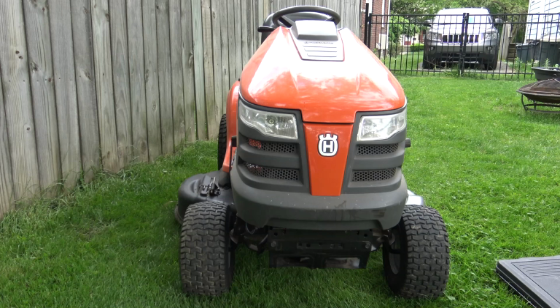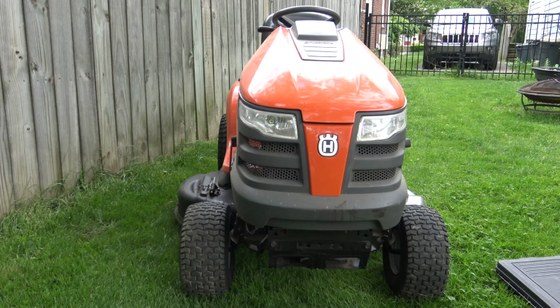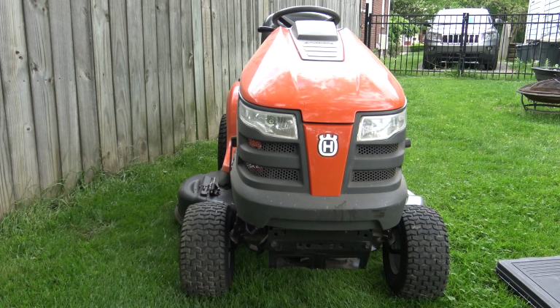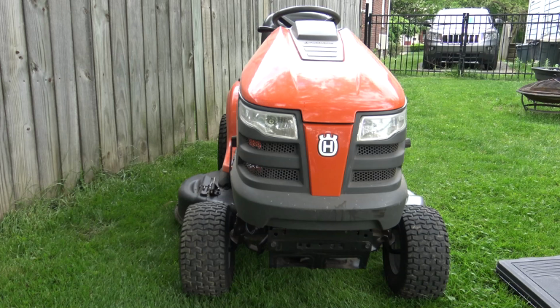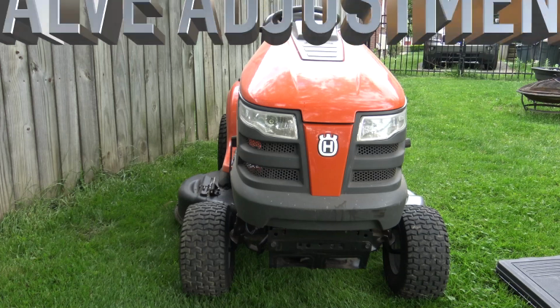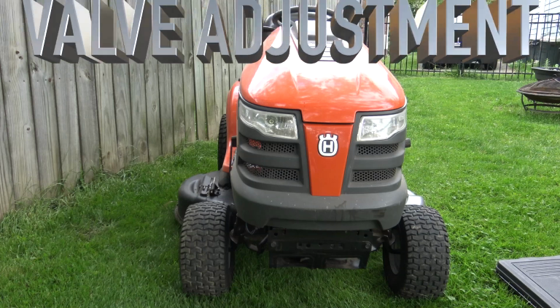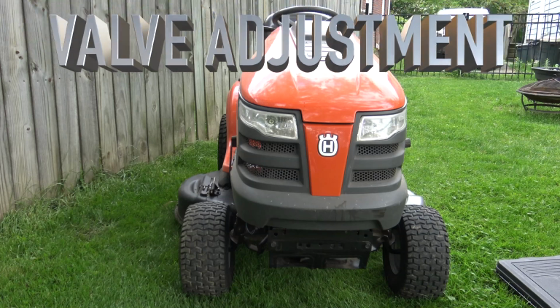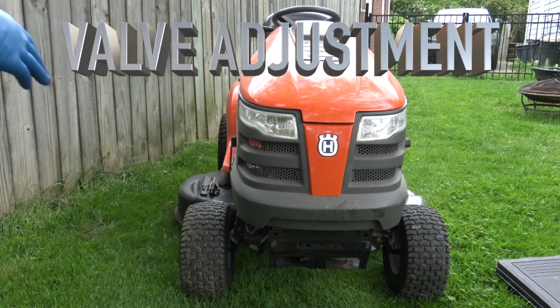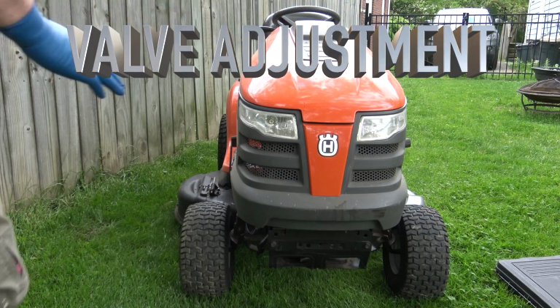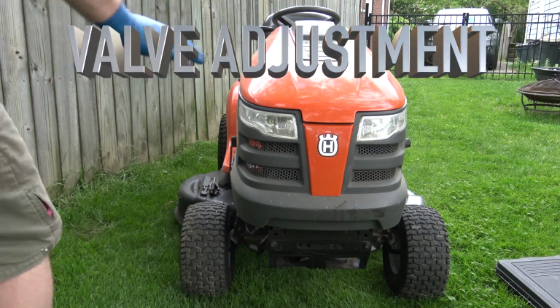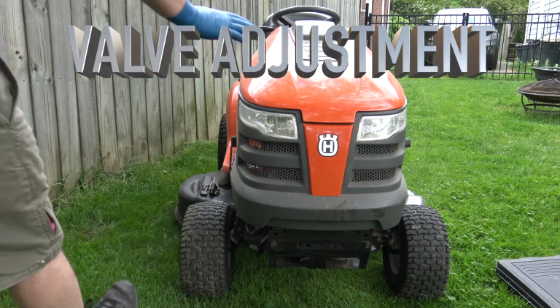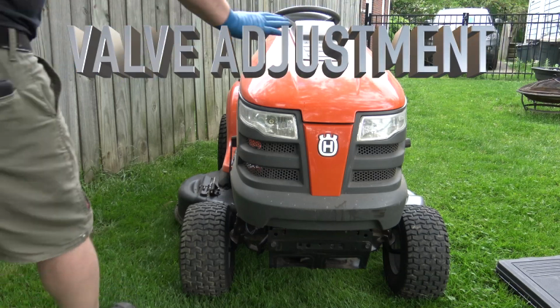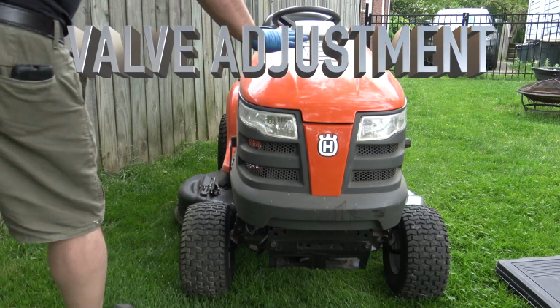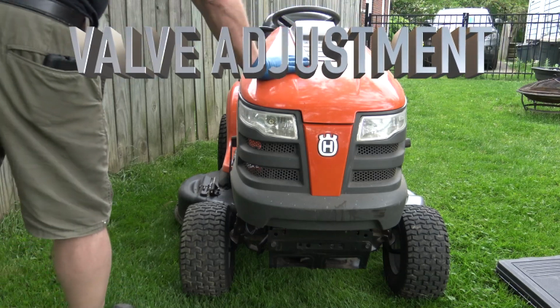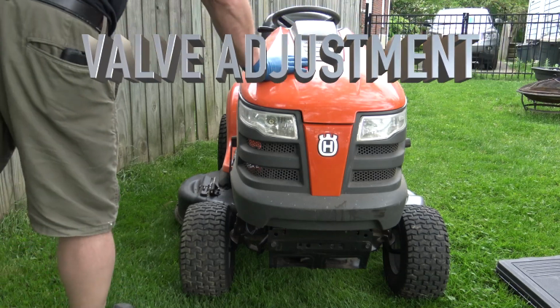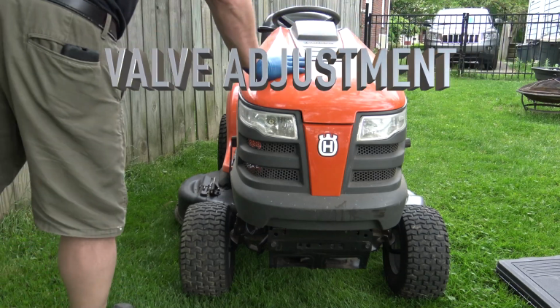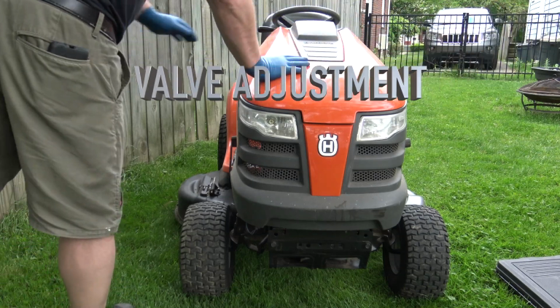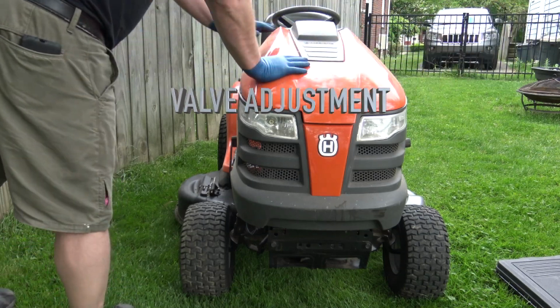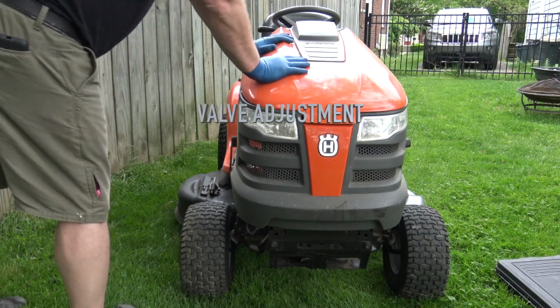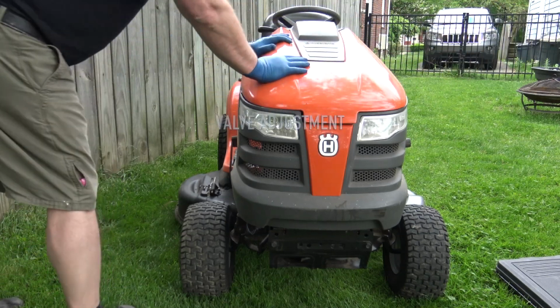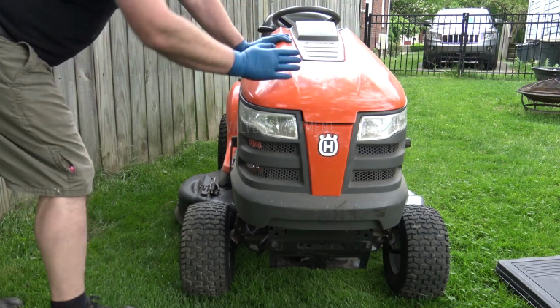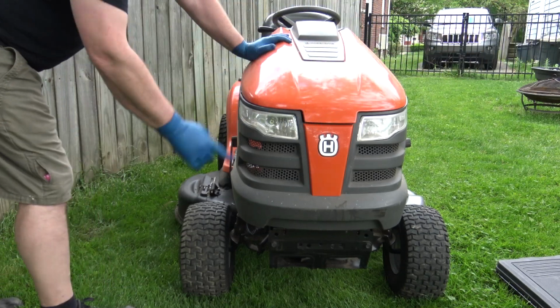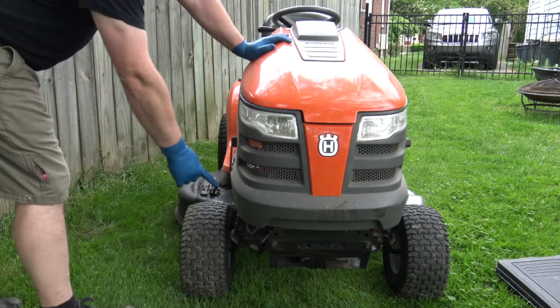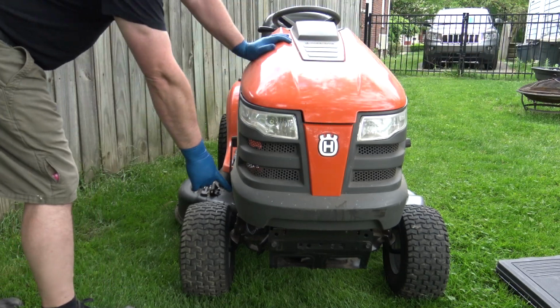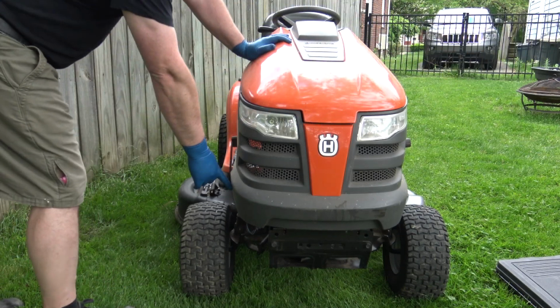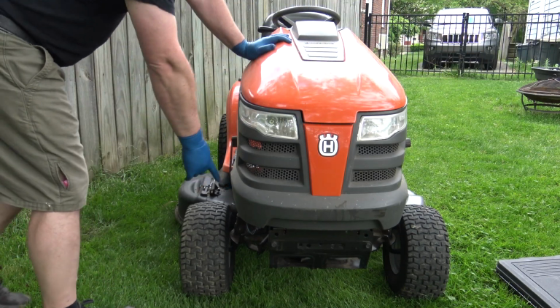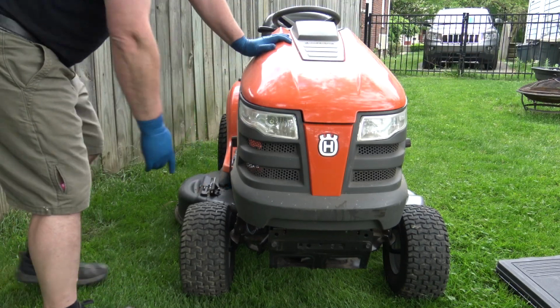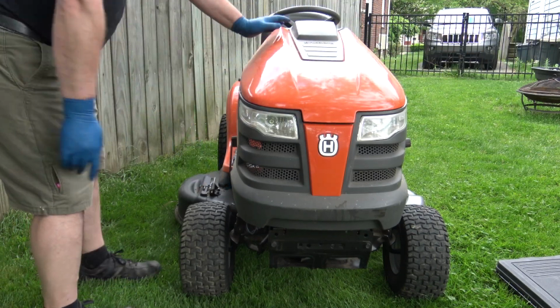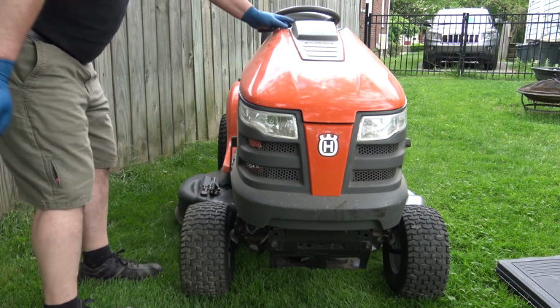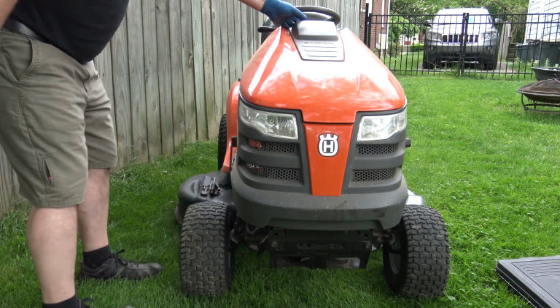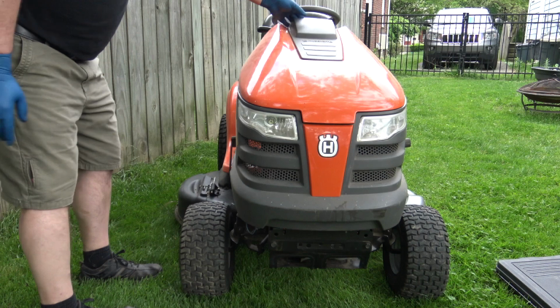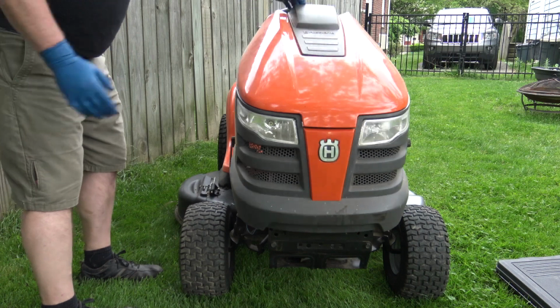All right, I'm showing today how to adjust the valves on this mower here. It has a Kohler engine.